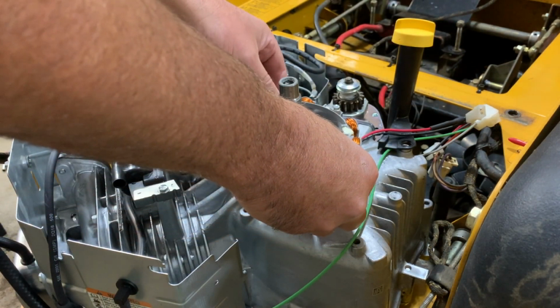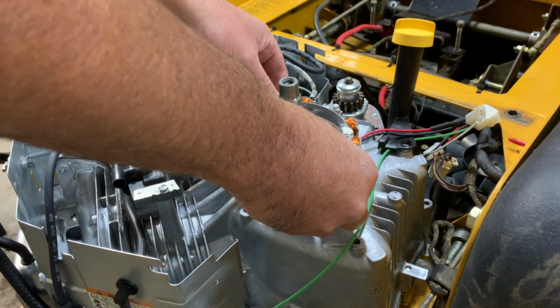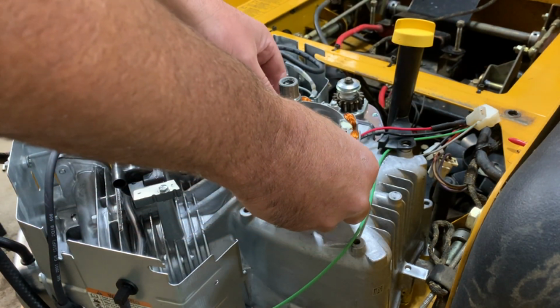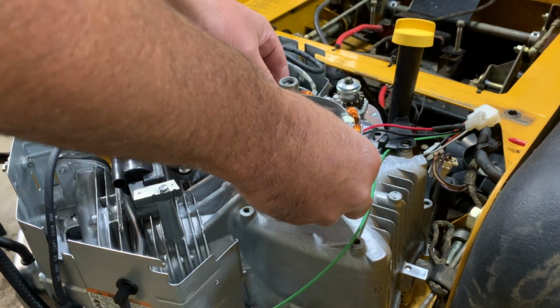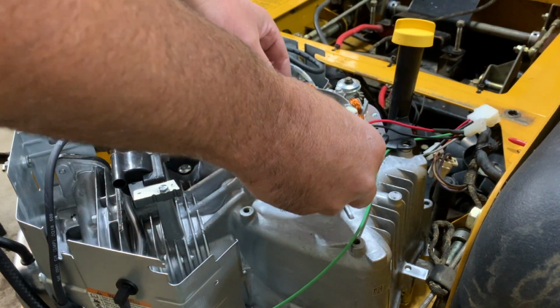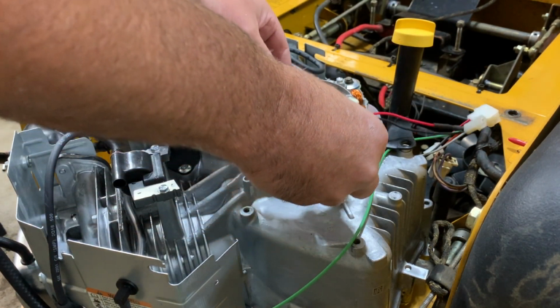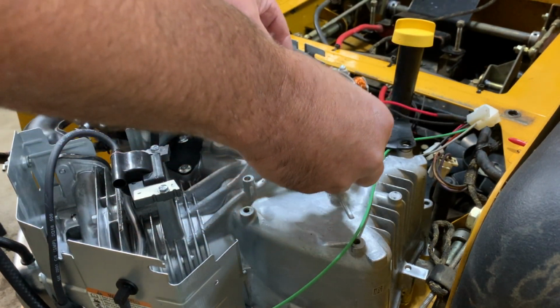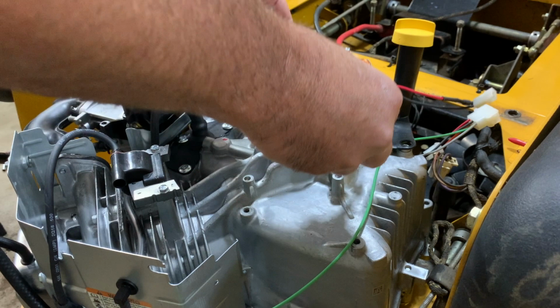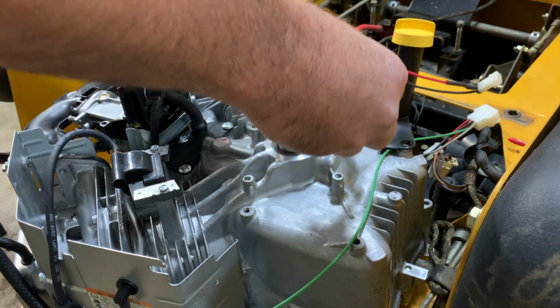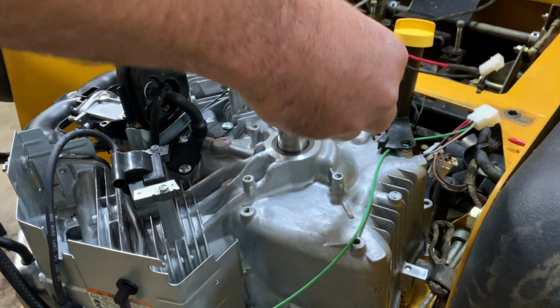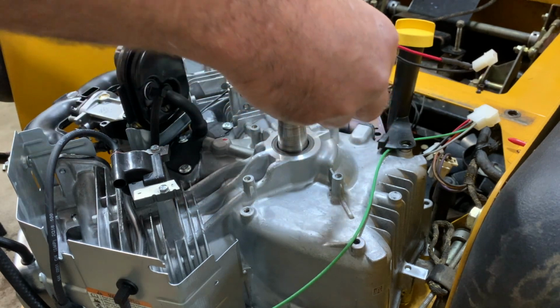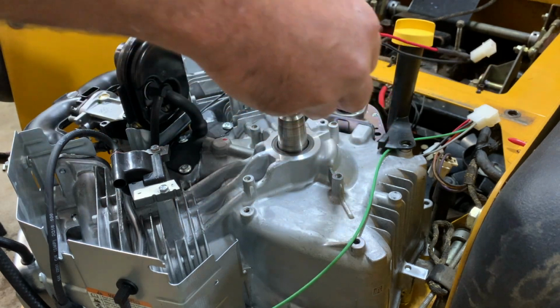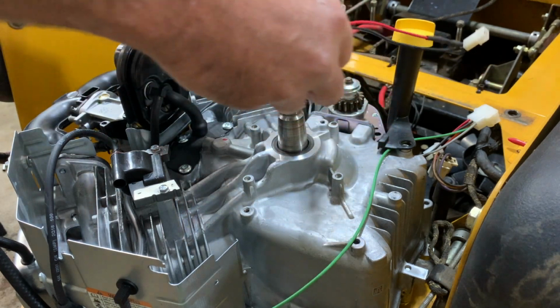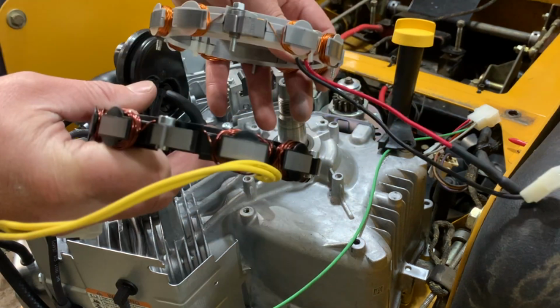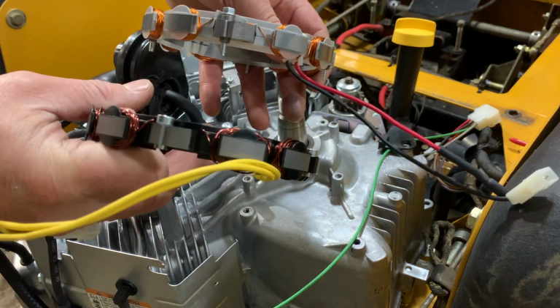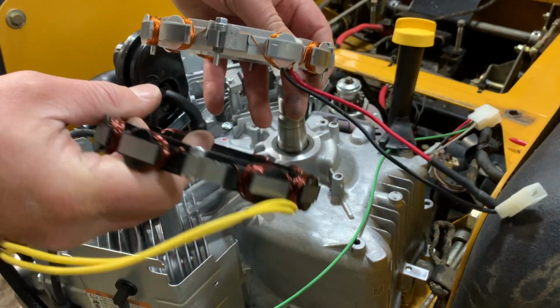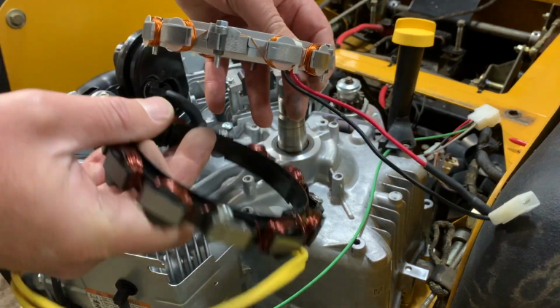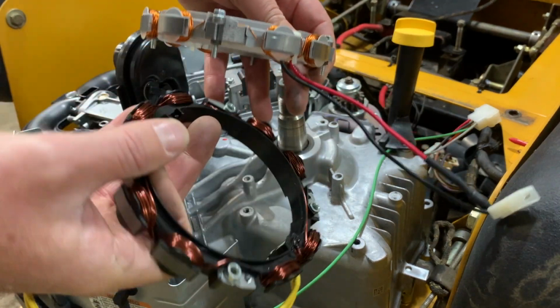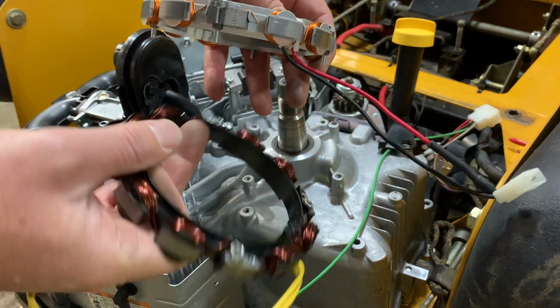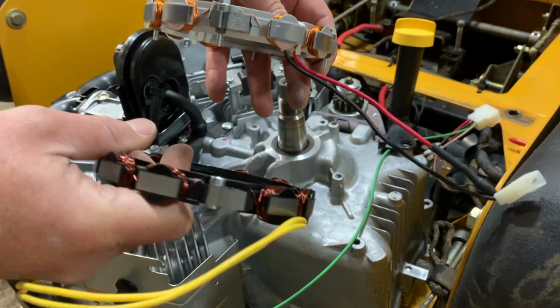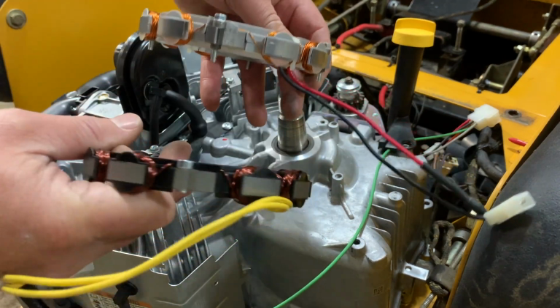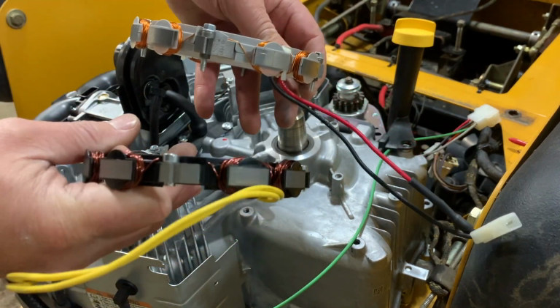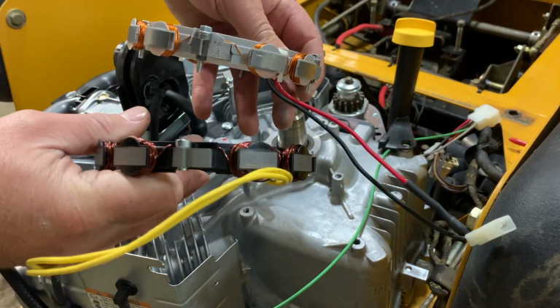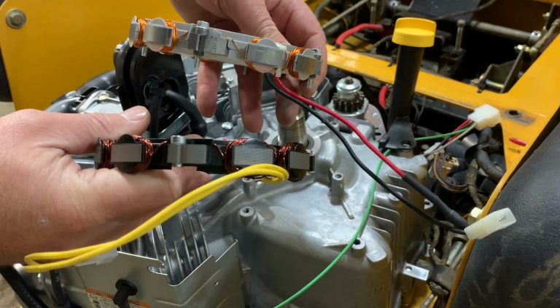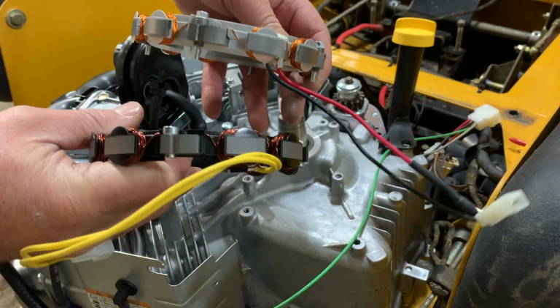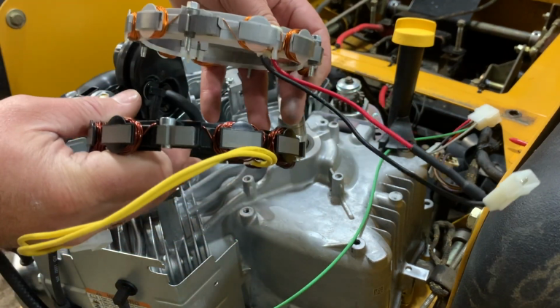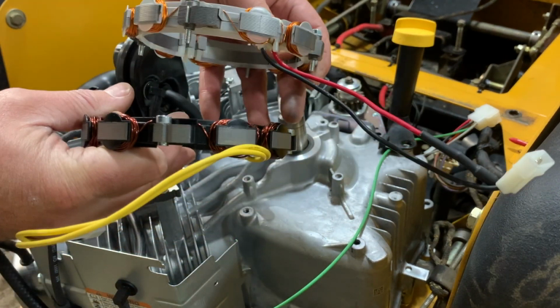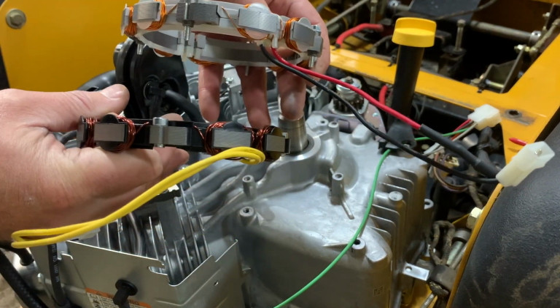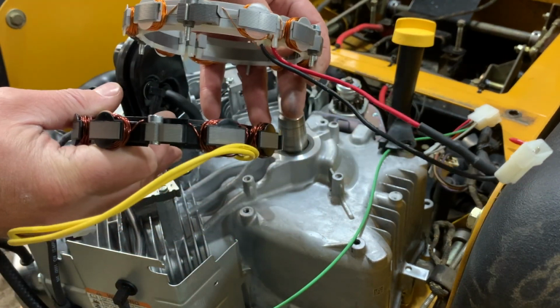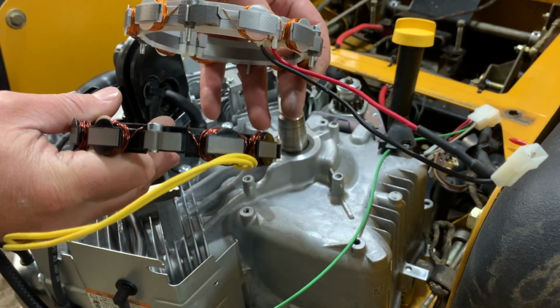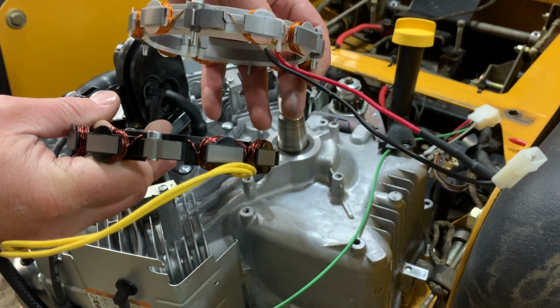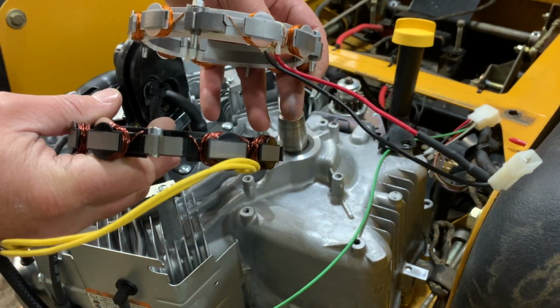I'll show you the proper direction so that the wires point down the same way.